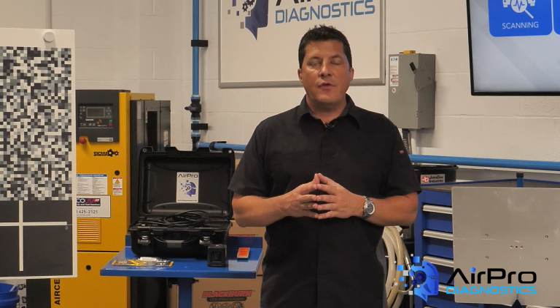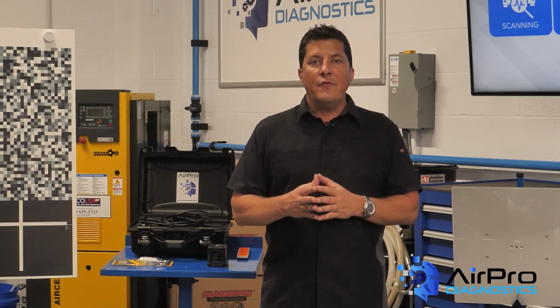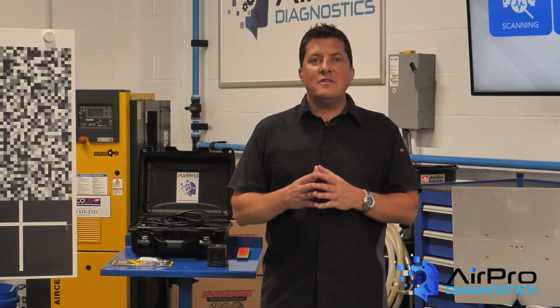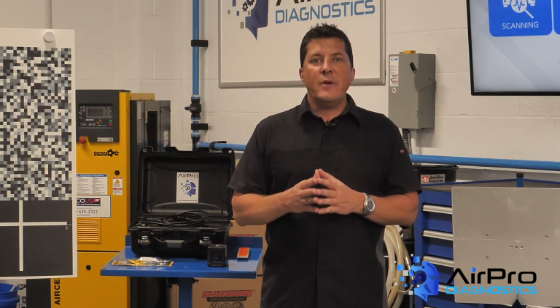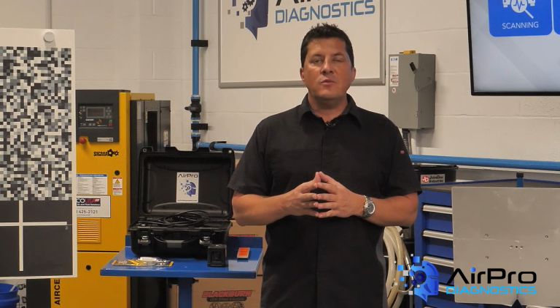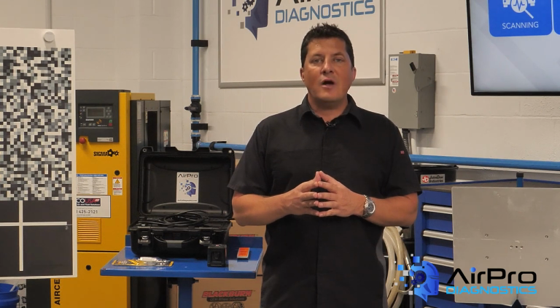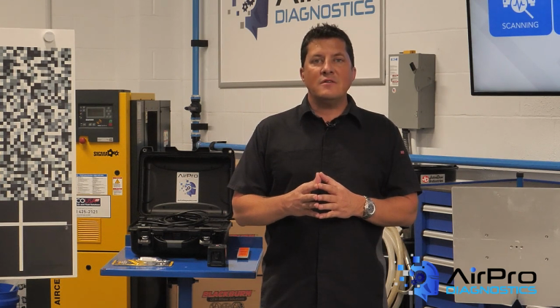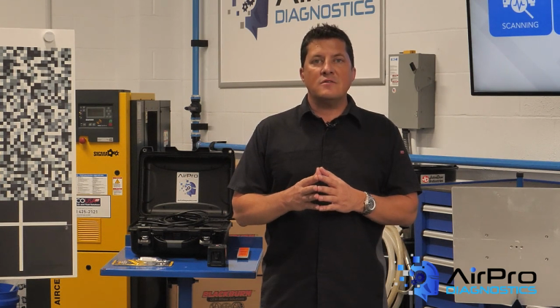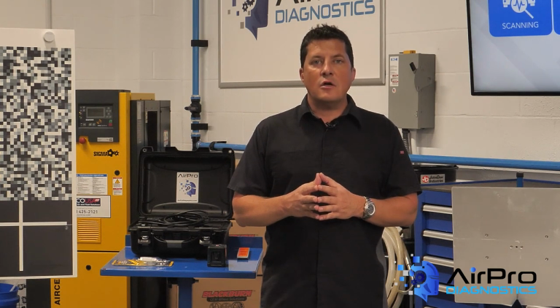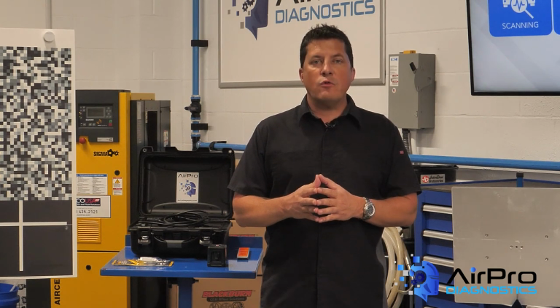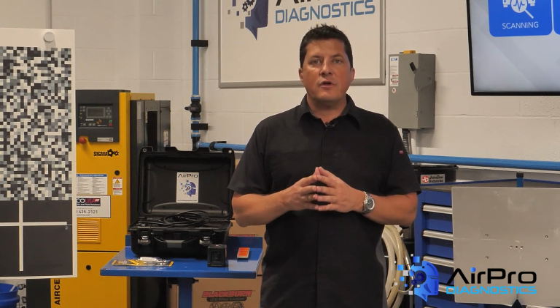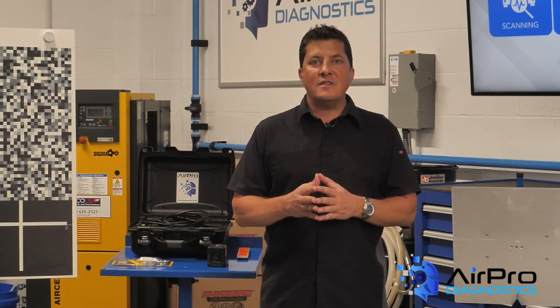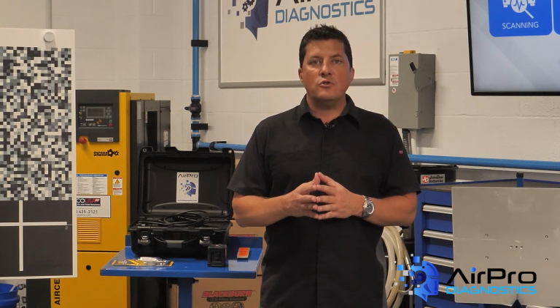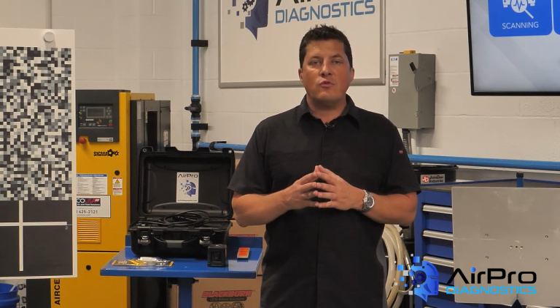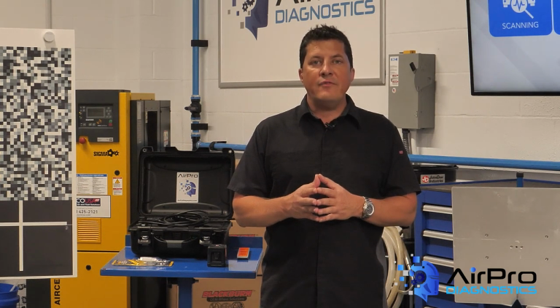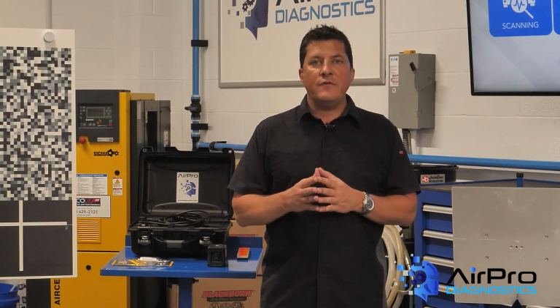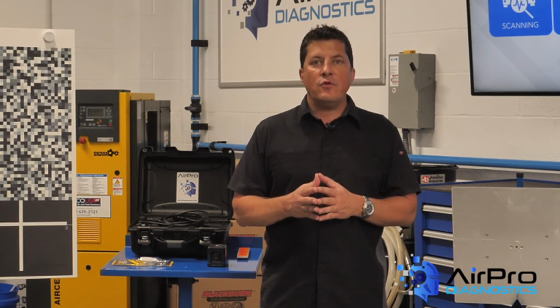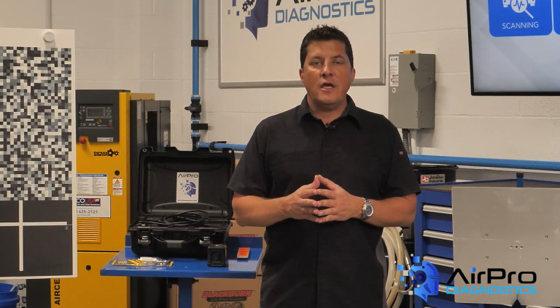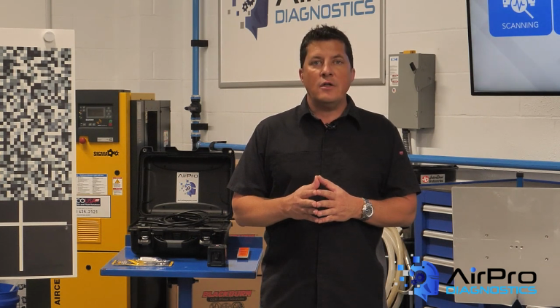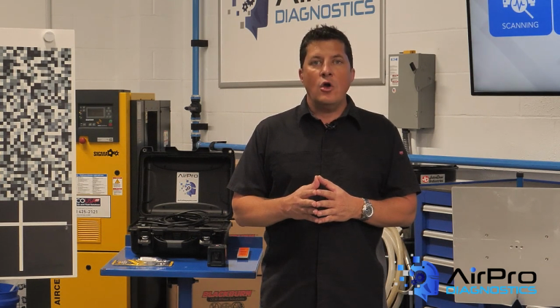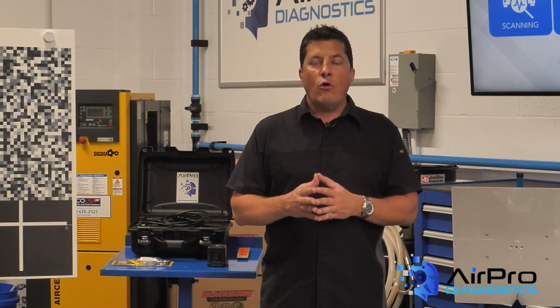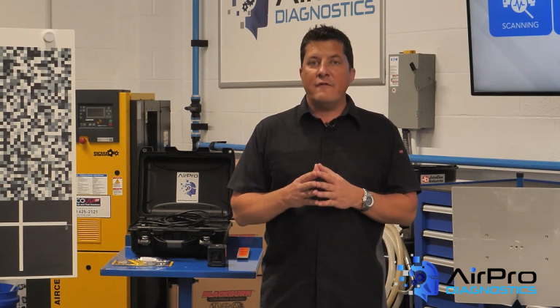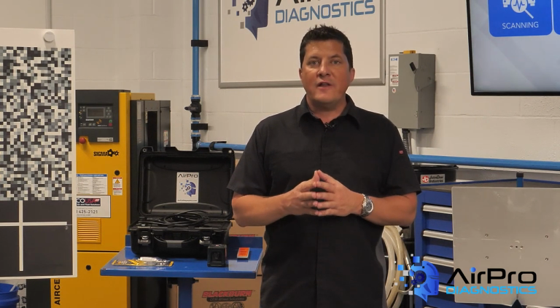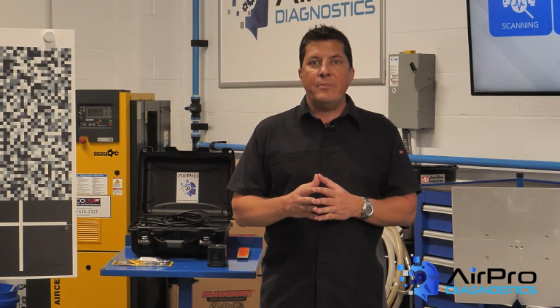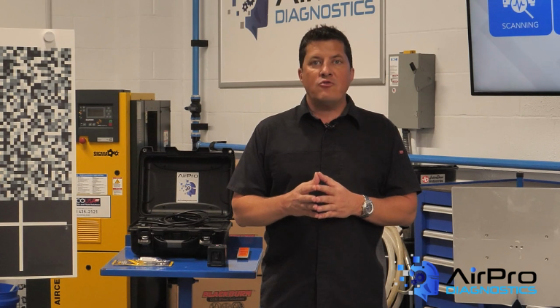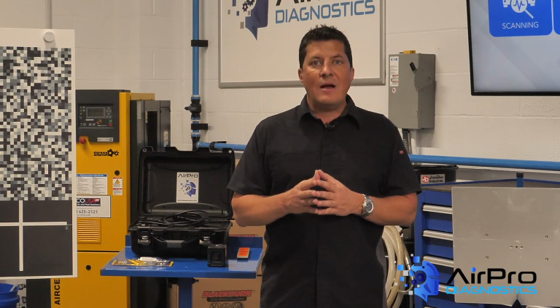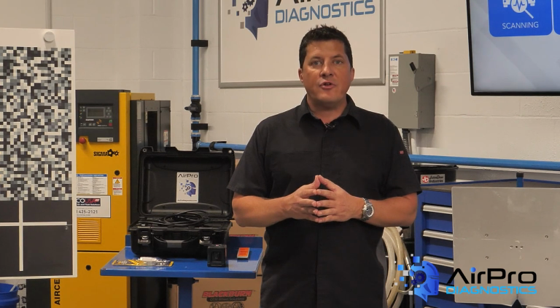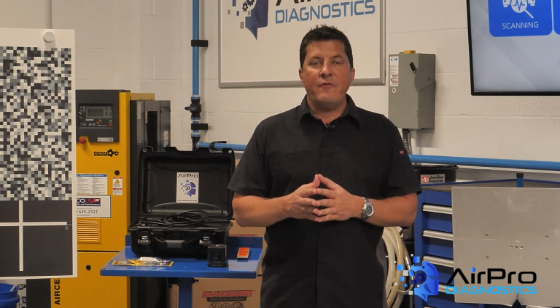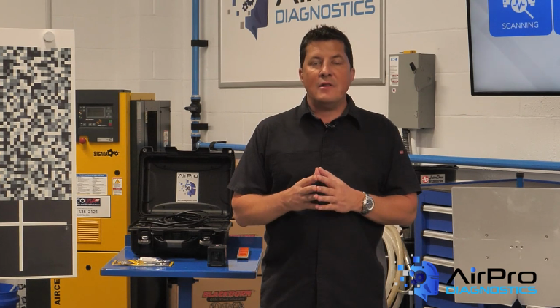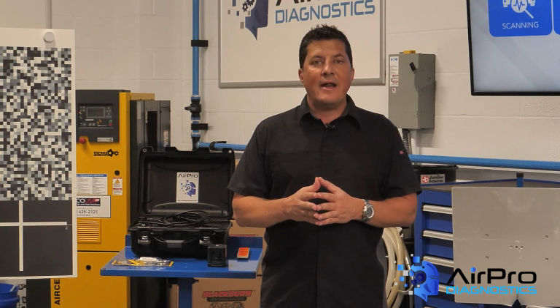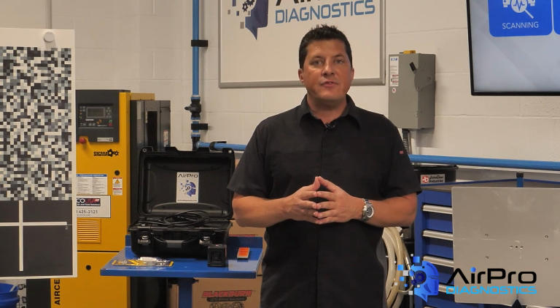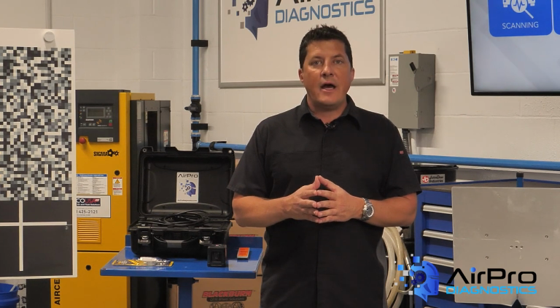The inspection process starts when the customer drives the vehicle in or the flatbed drops it off in the lot outside.